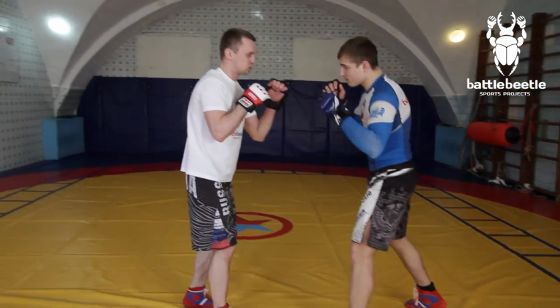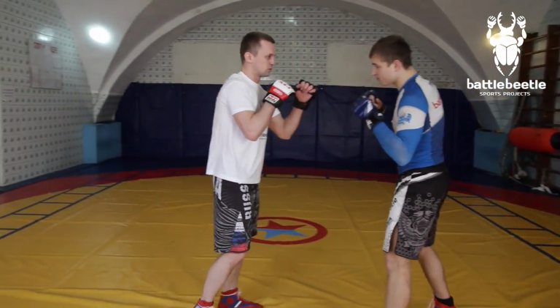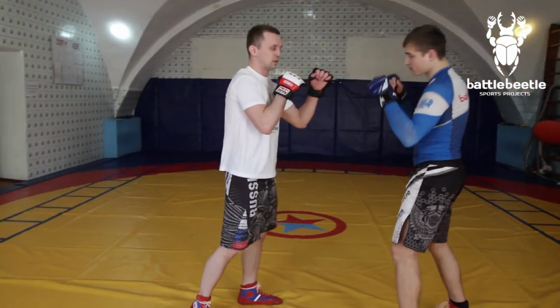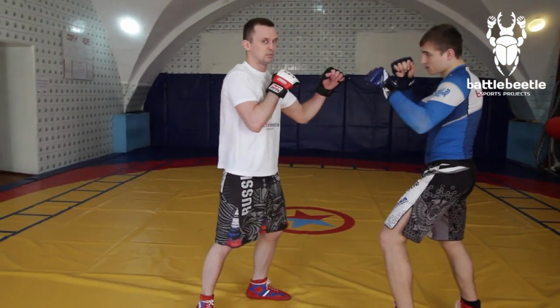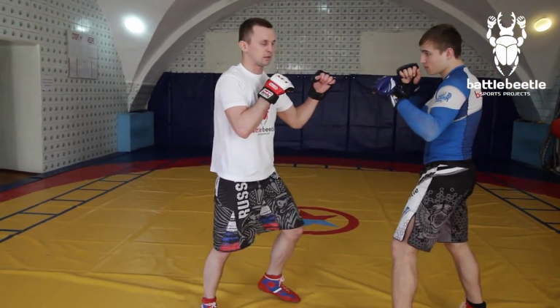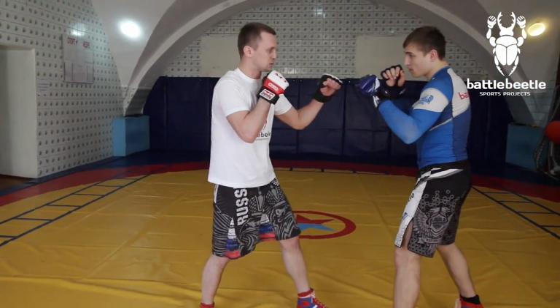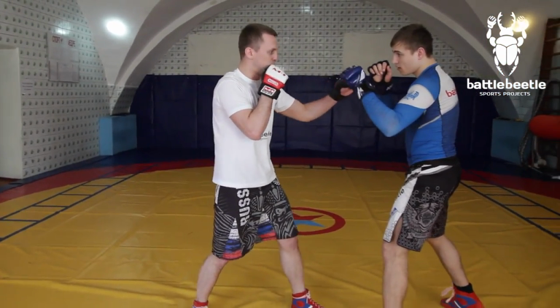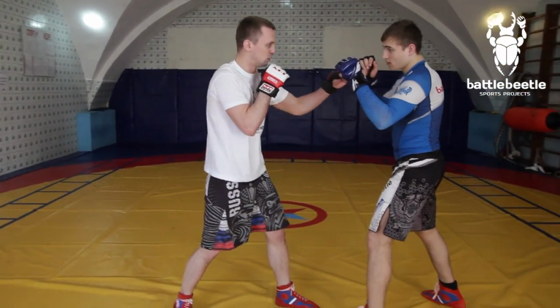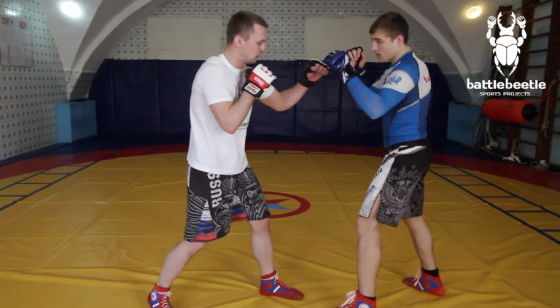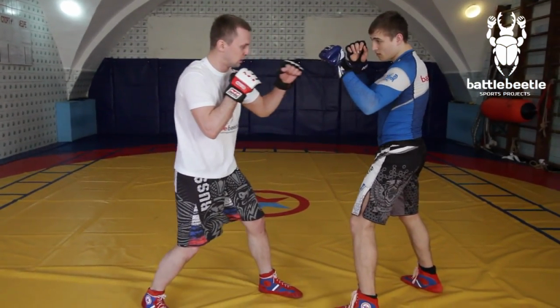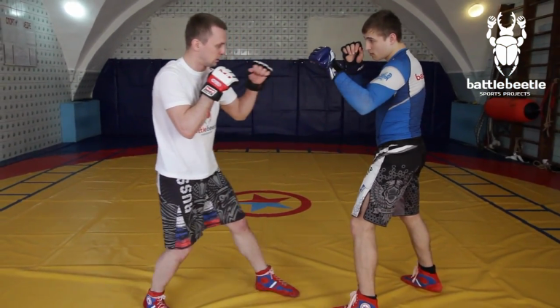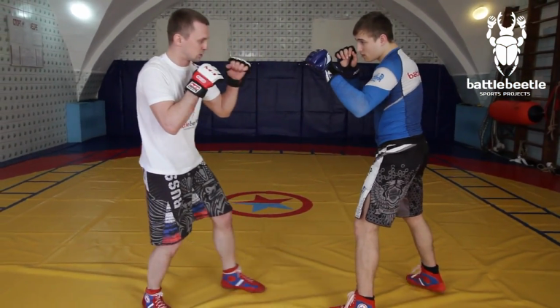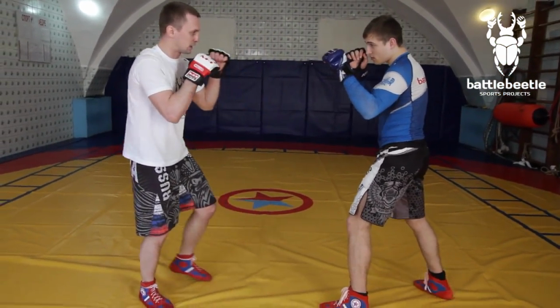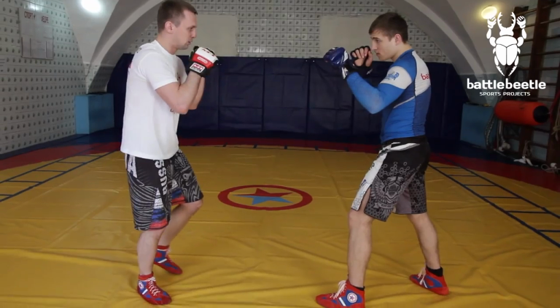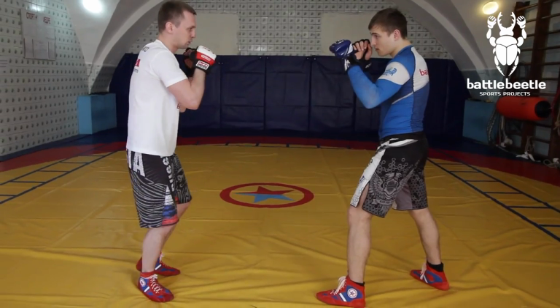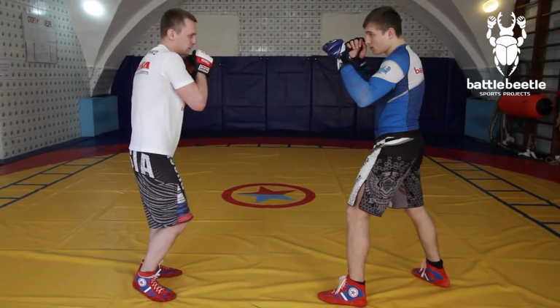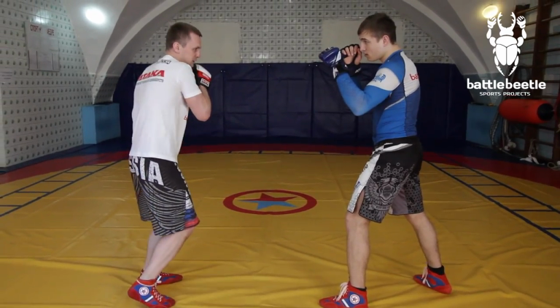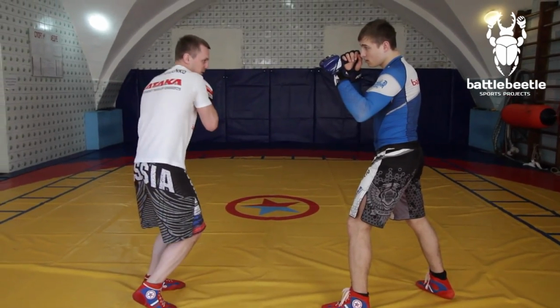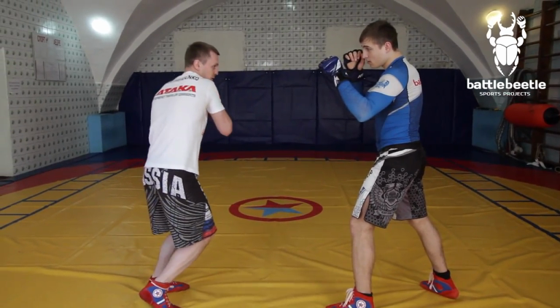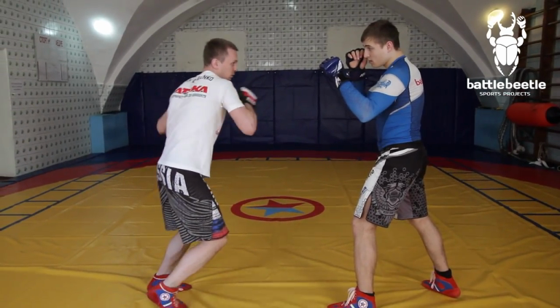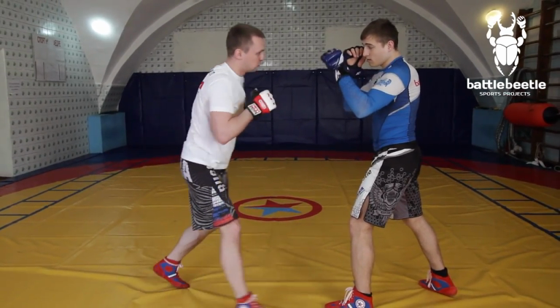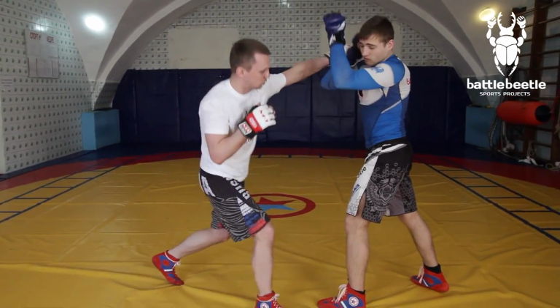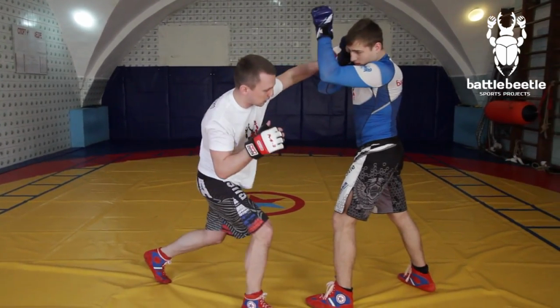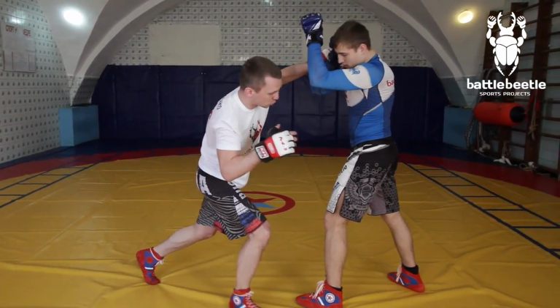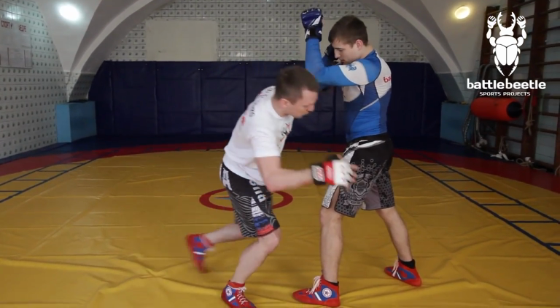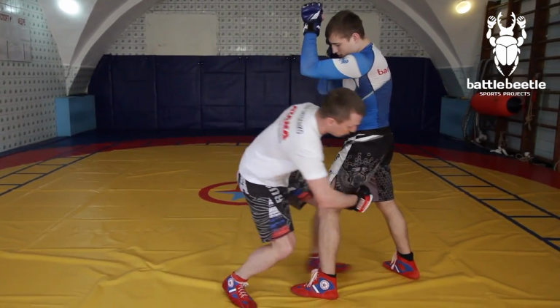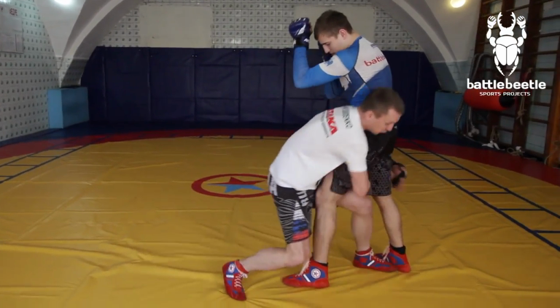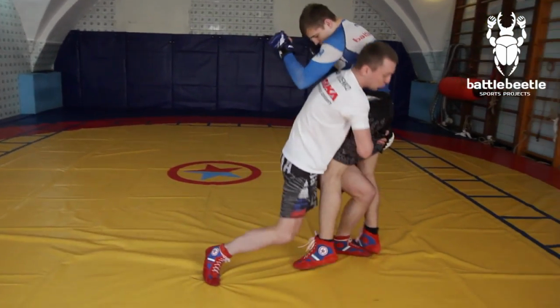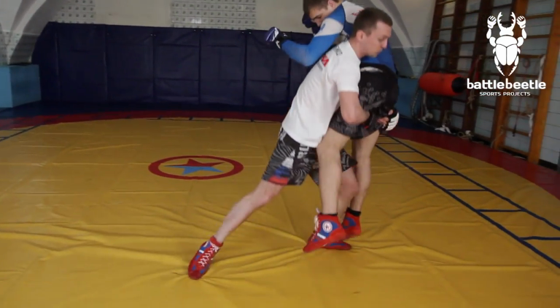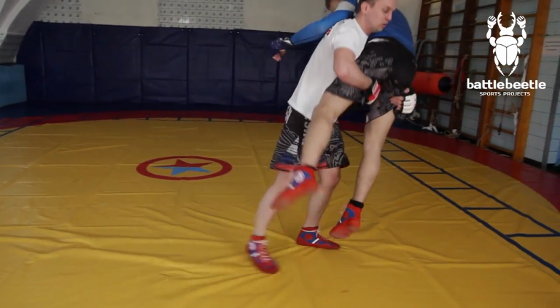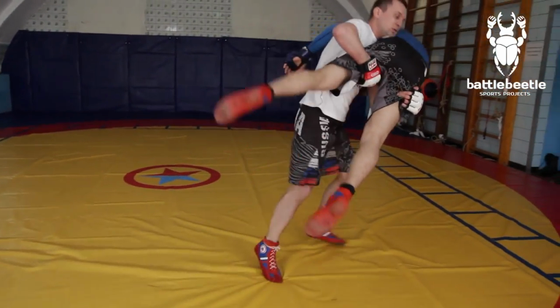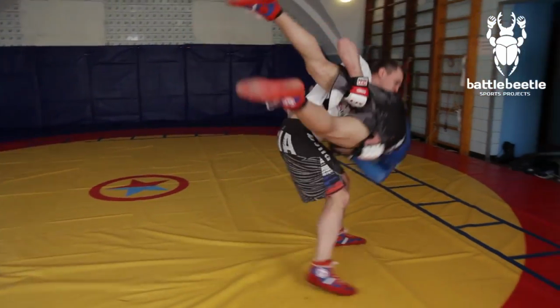Once again, slowly. A back step with my left foot, an overhand left, and a takedown.